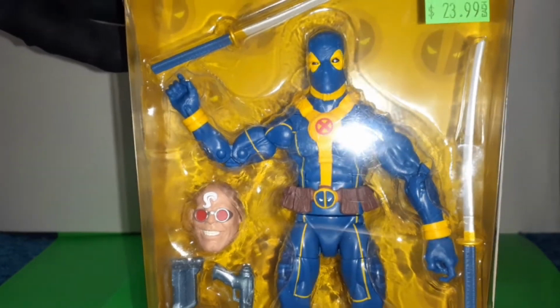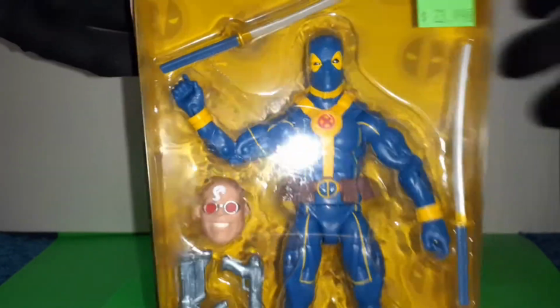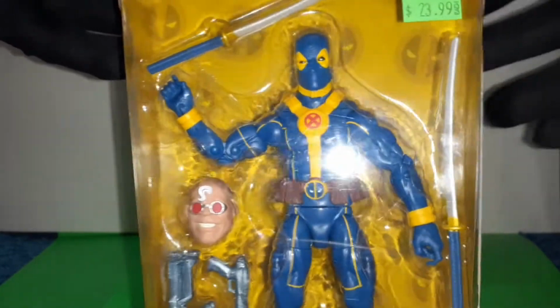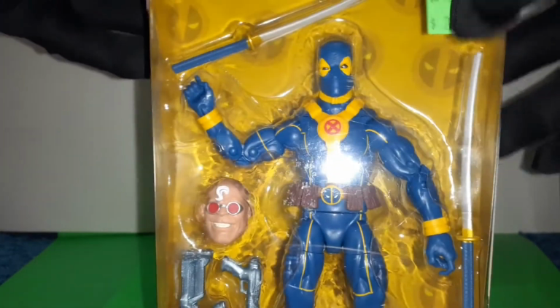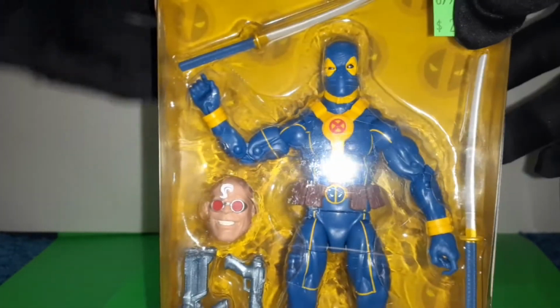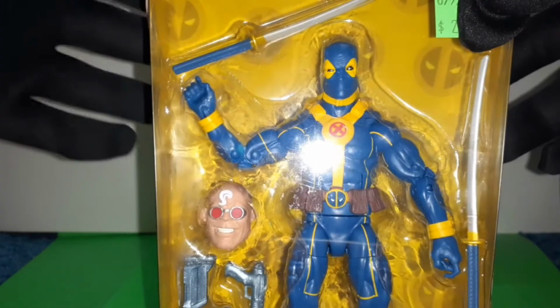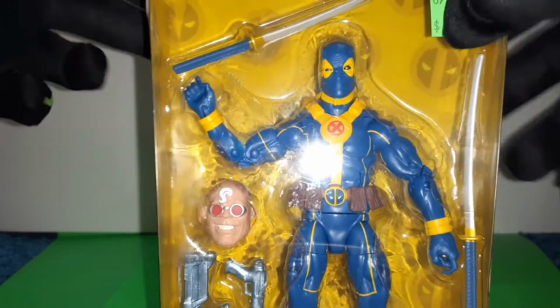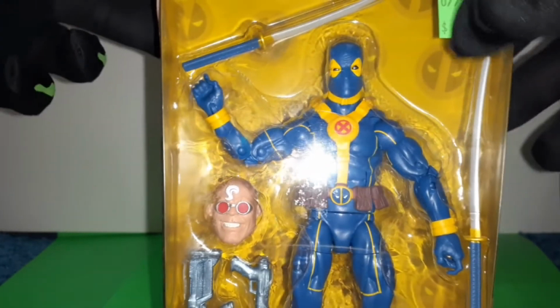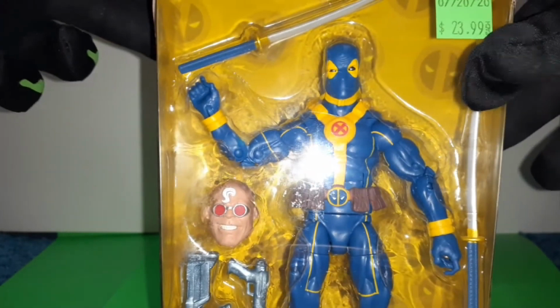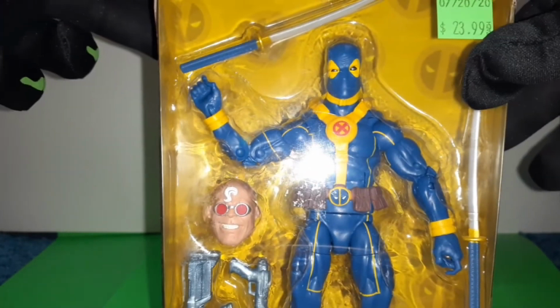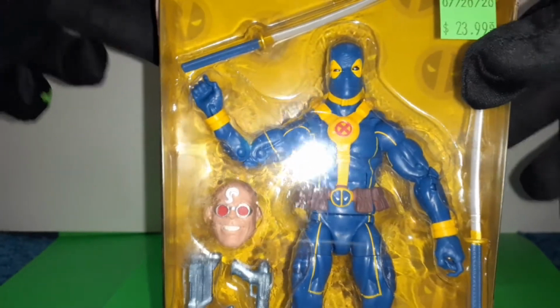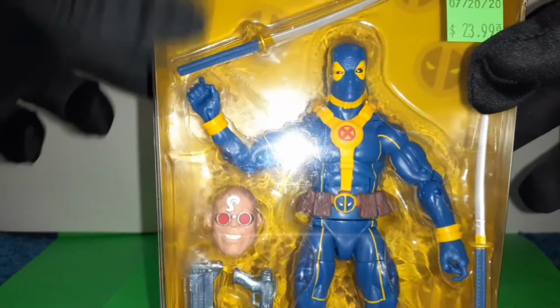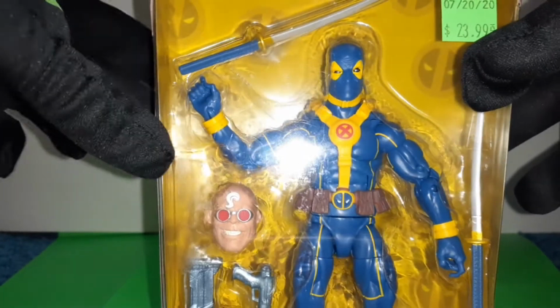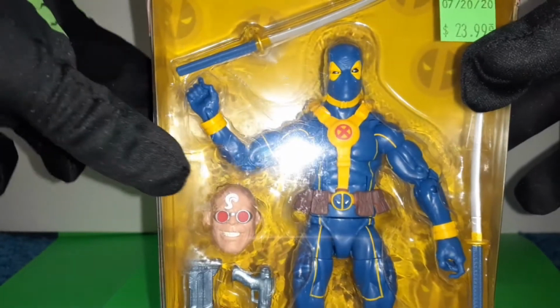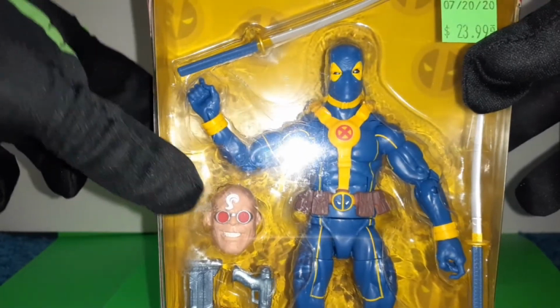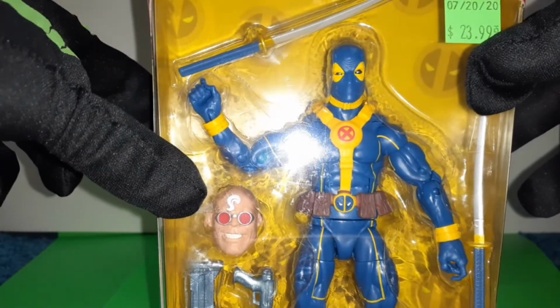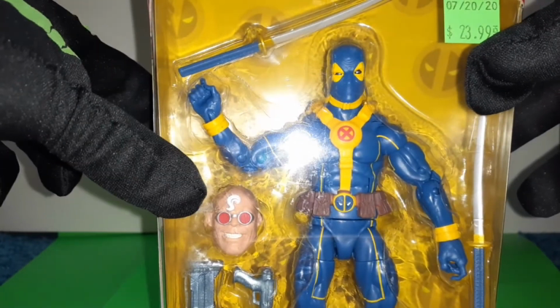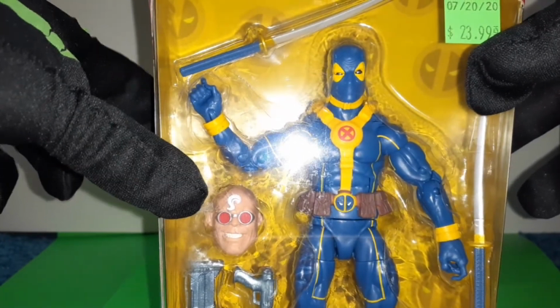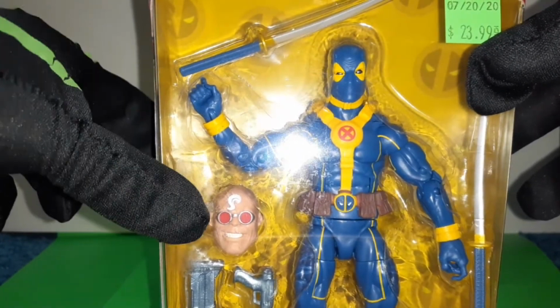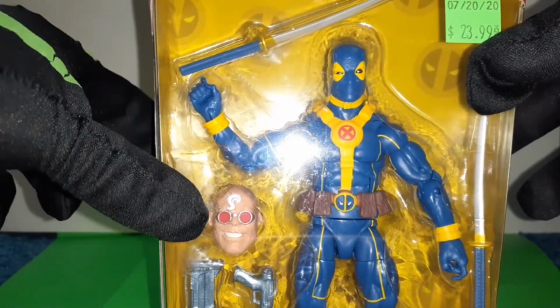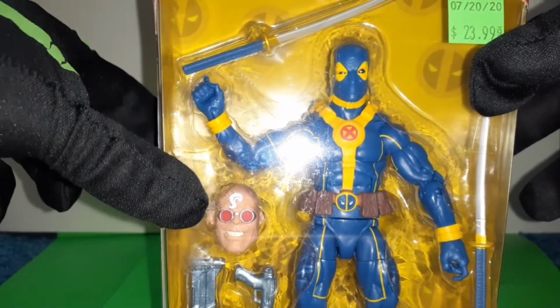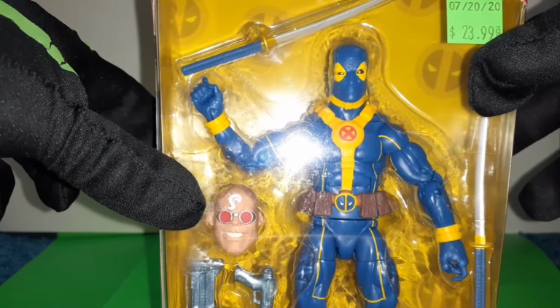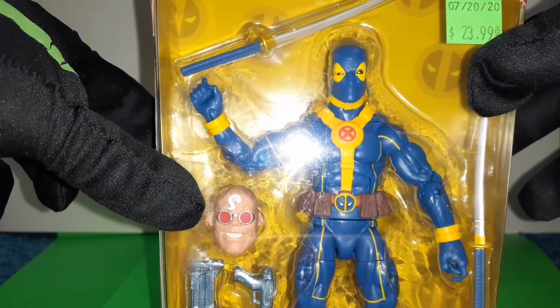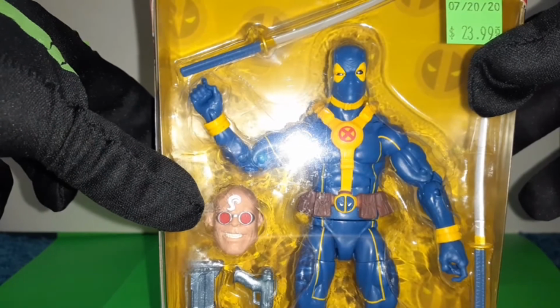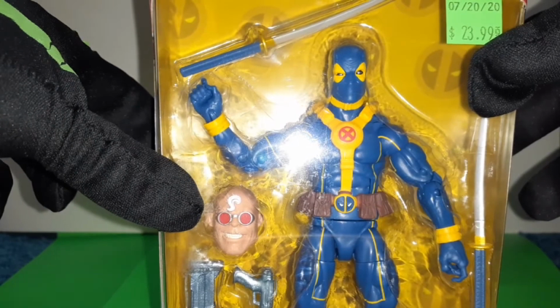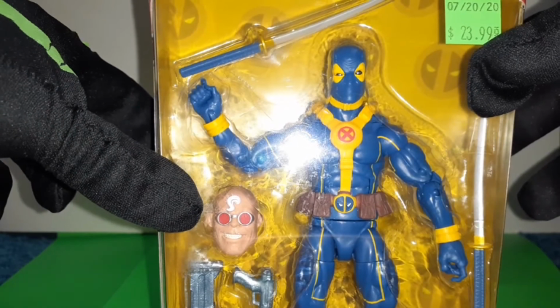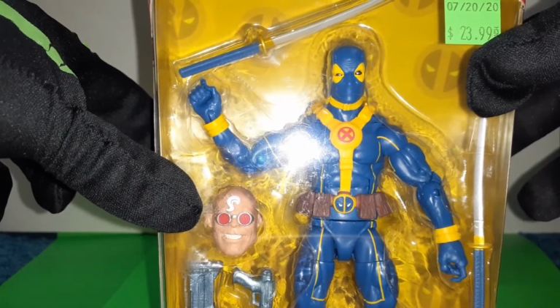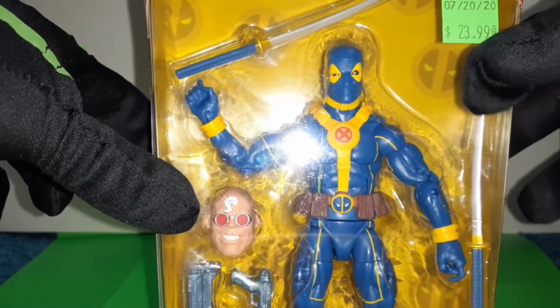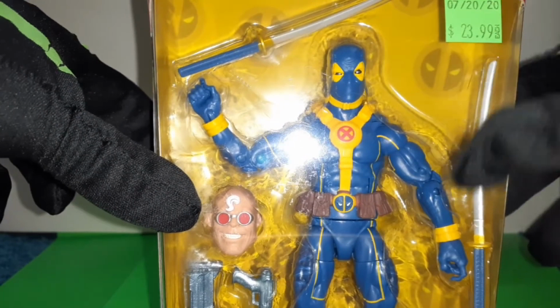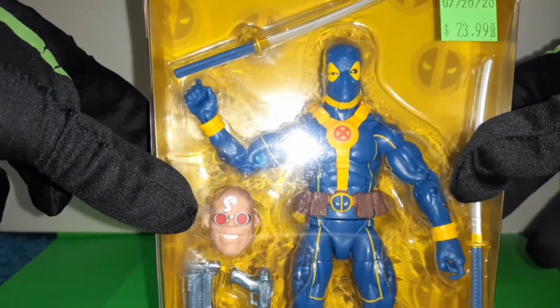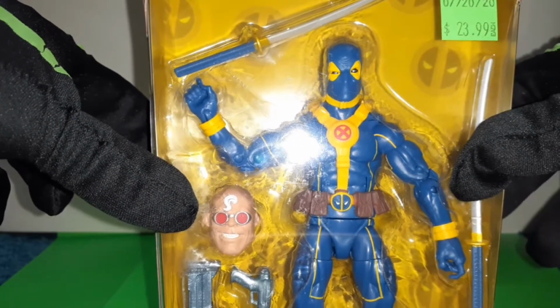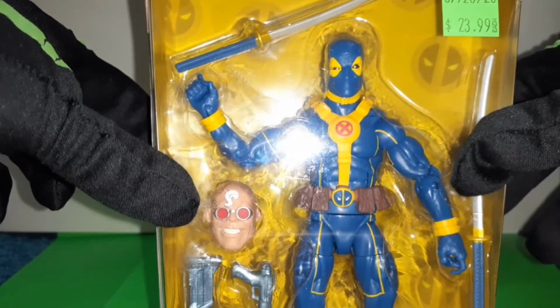And this includes the head of the Build-A-Figure, the Strong Guy figure.